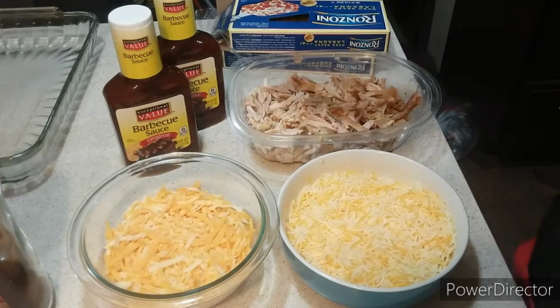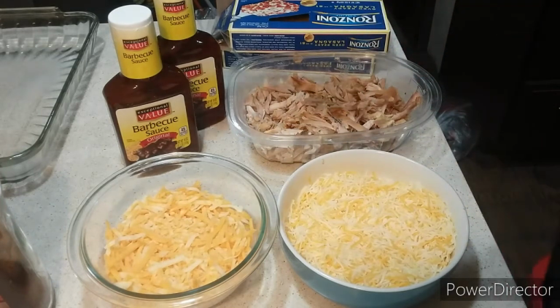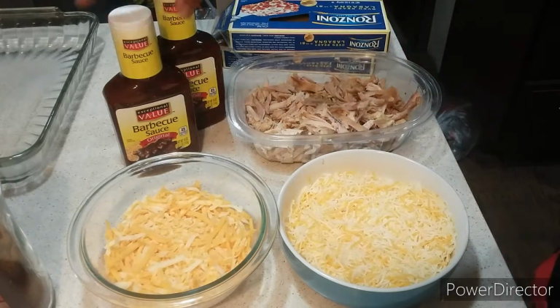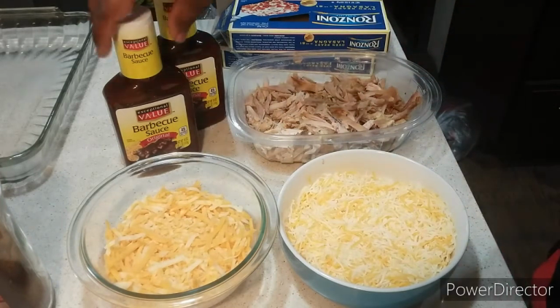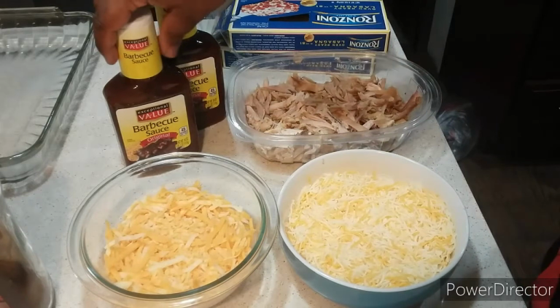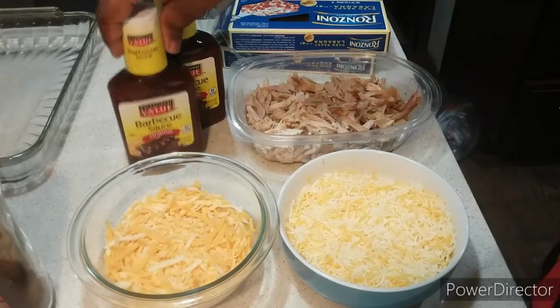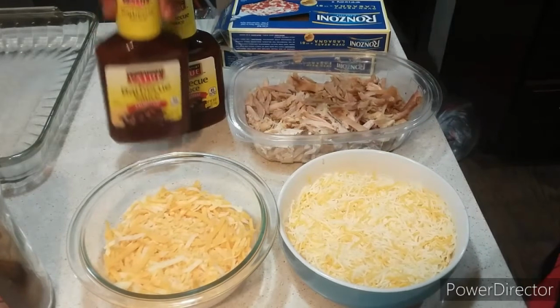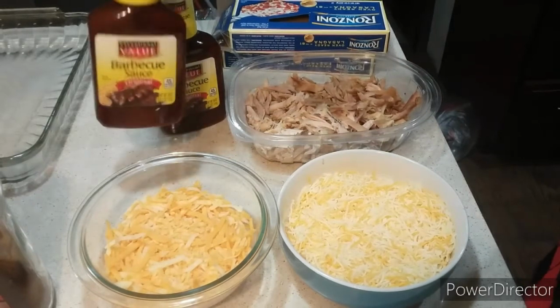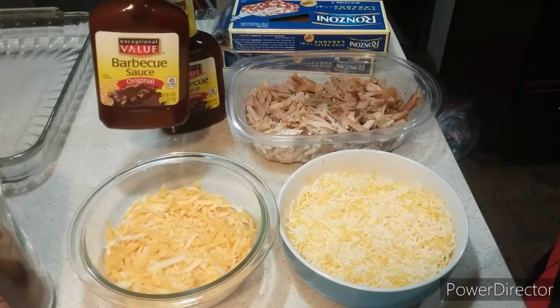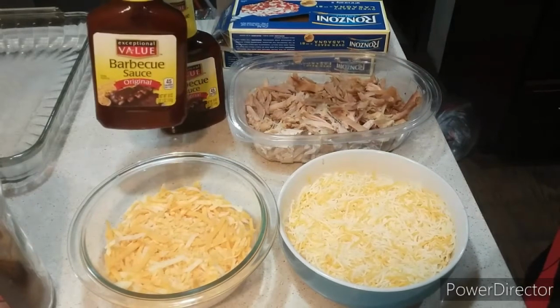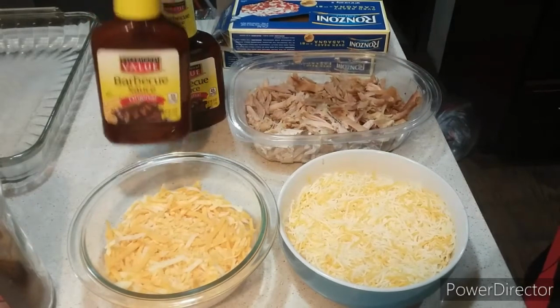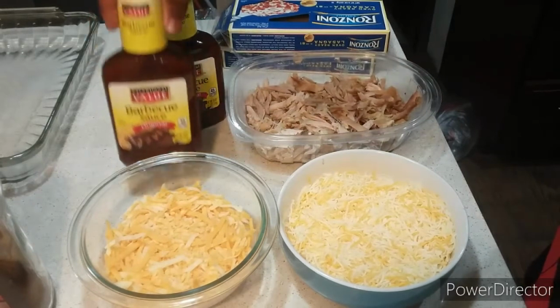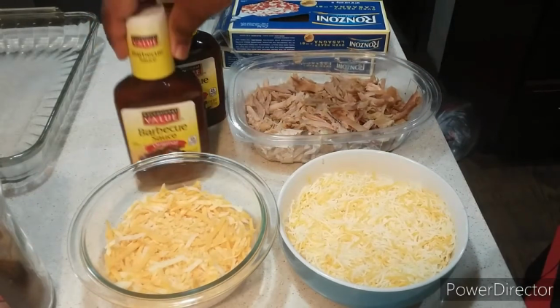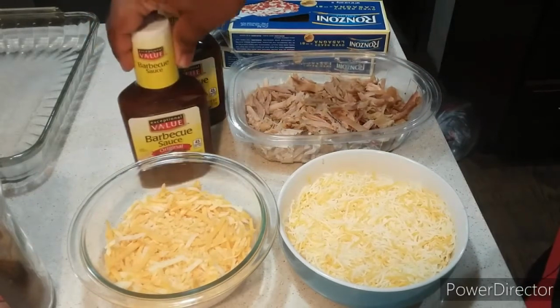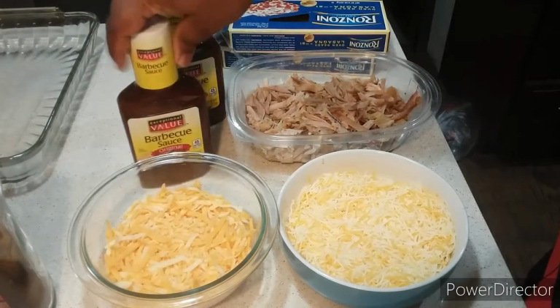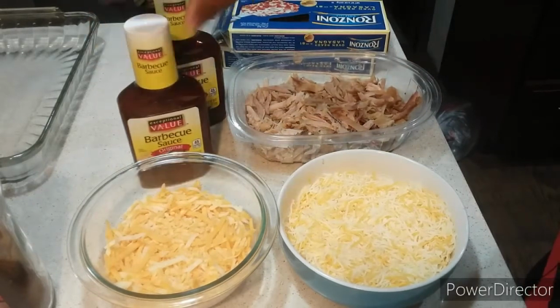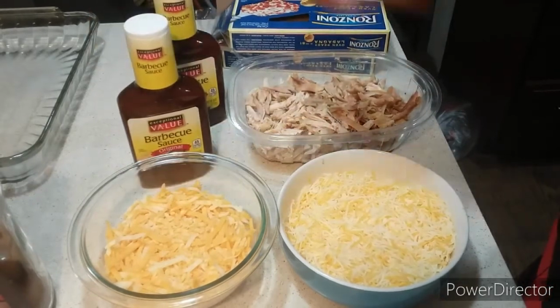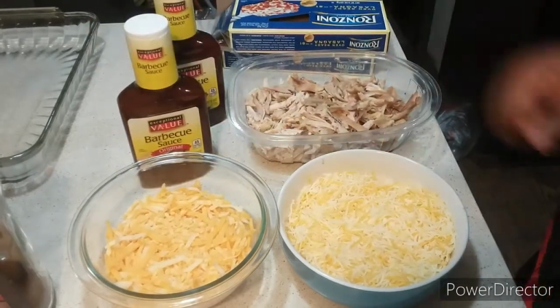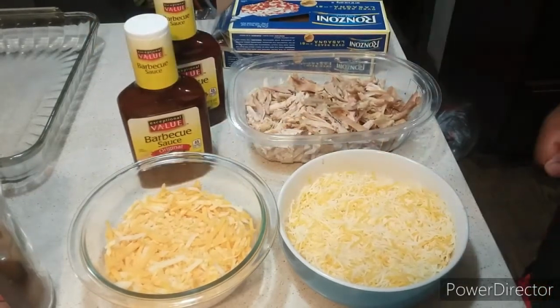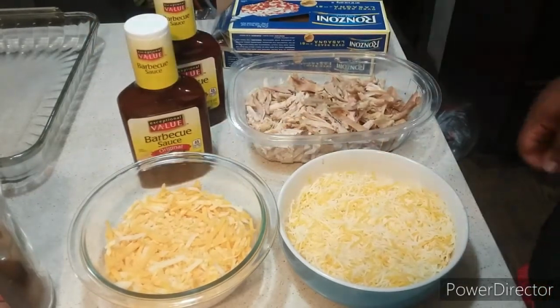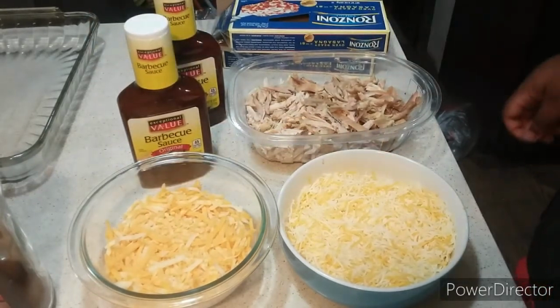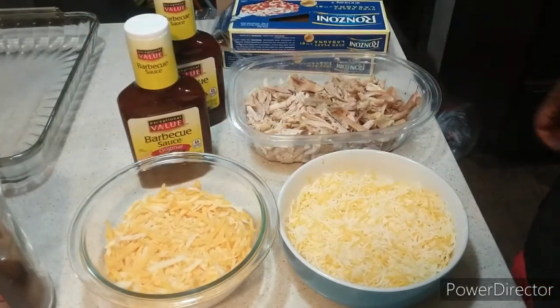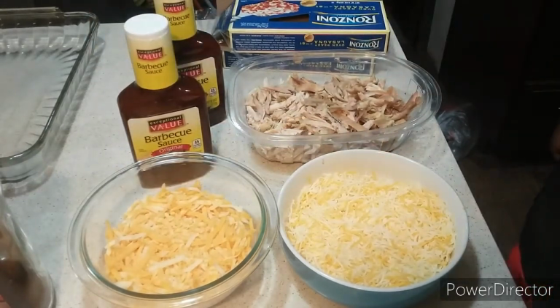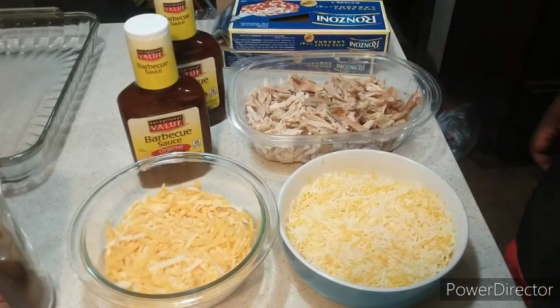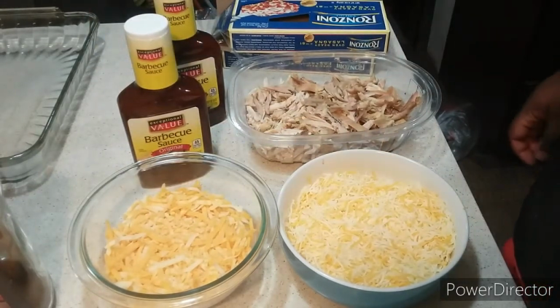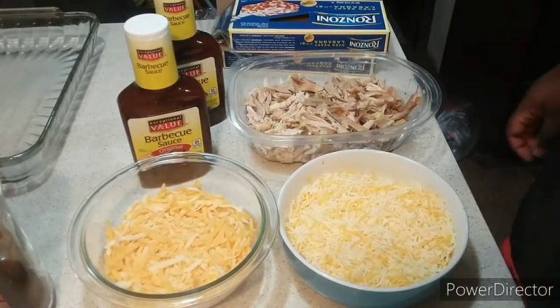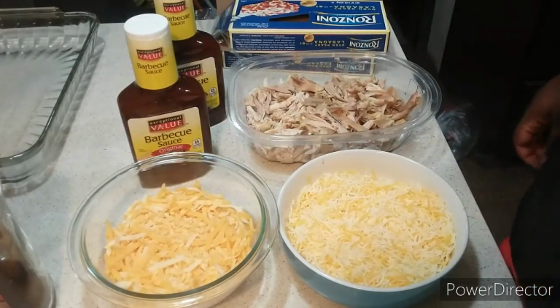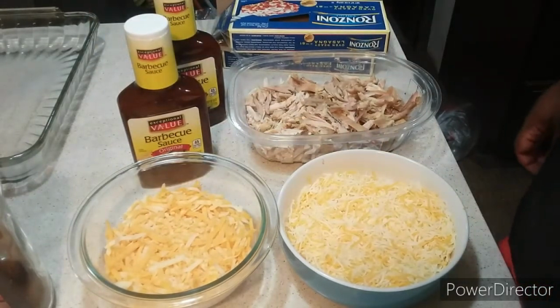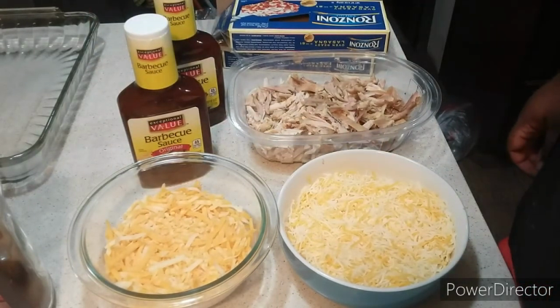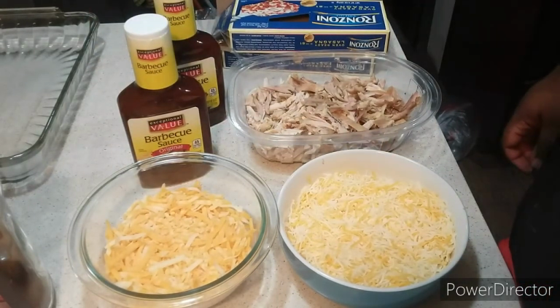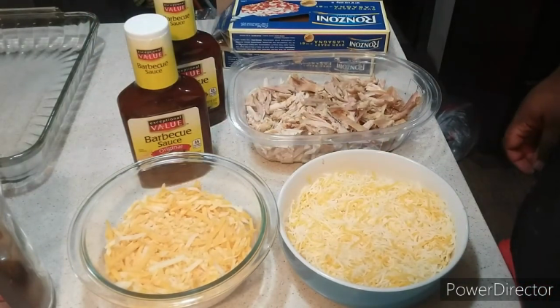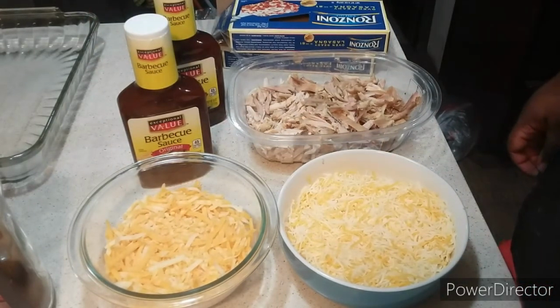And also you're going to need your barbecue sauce, my friends. That's what you need for this recipe.